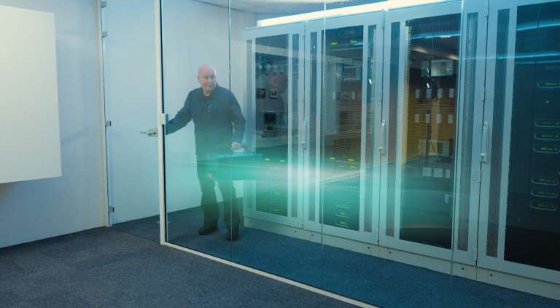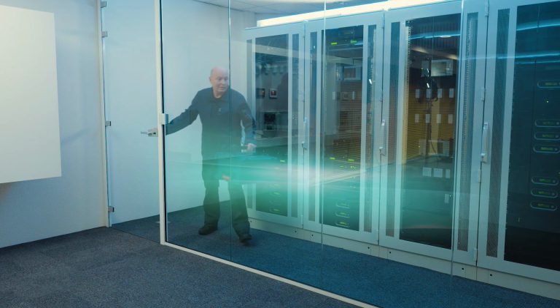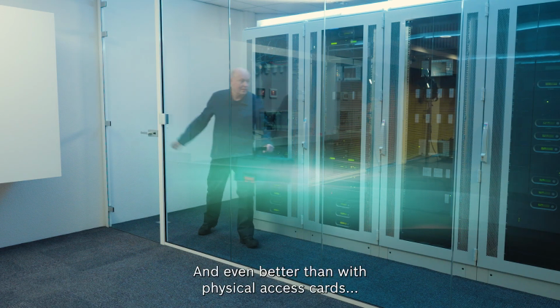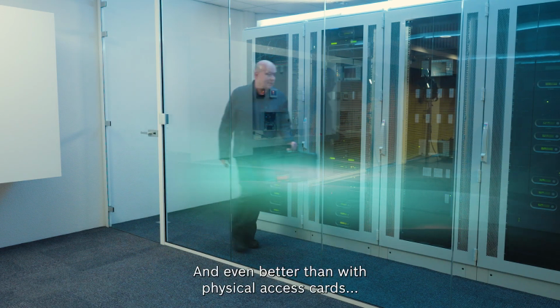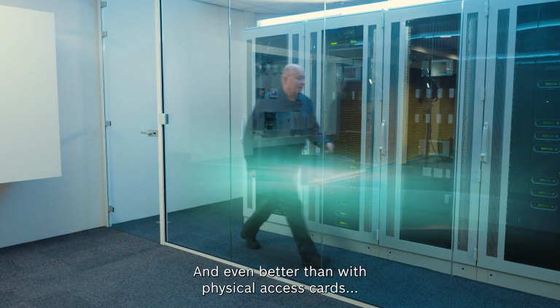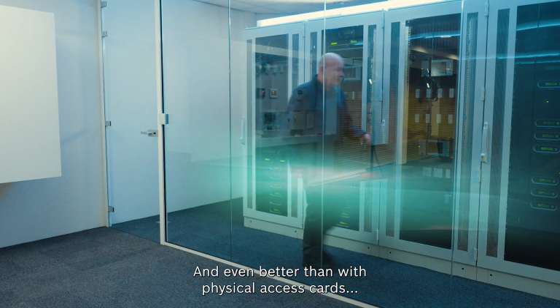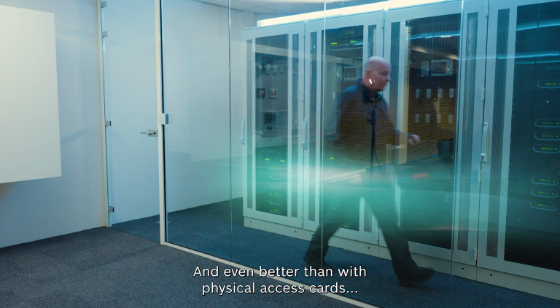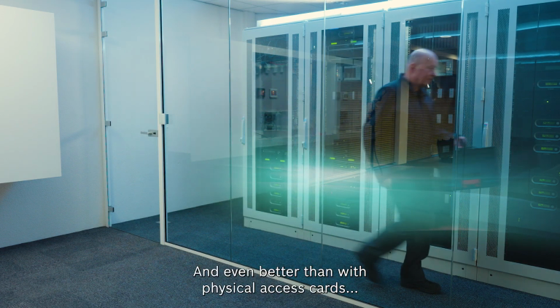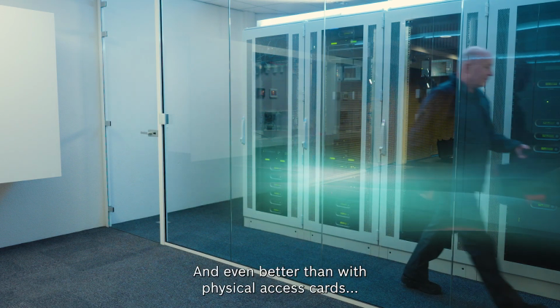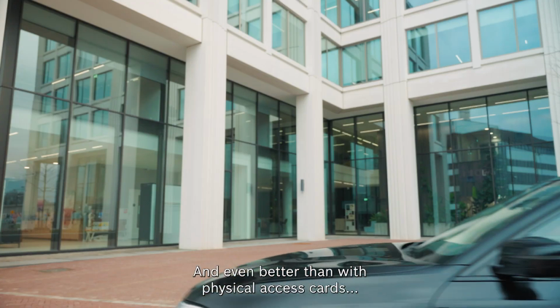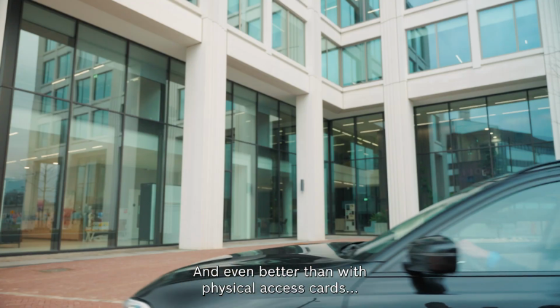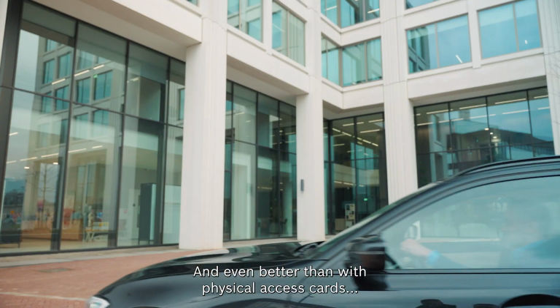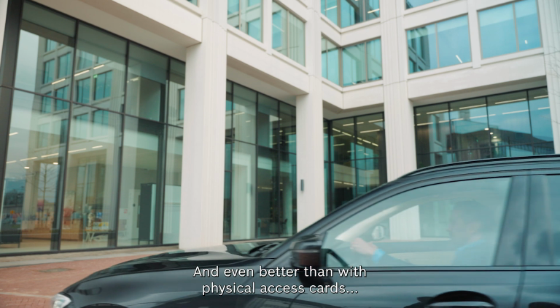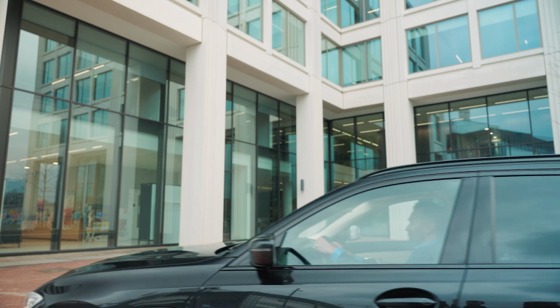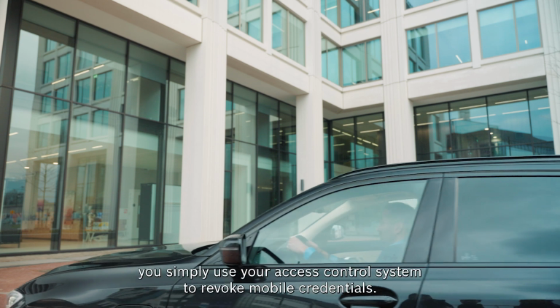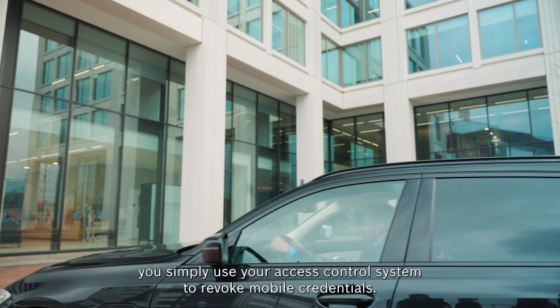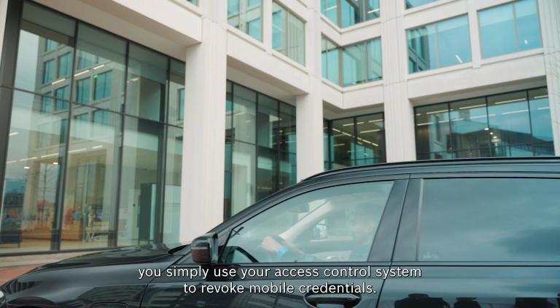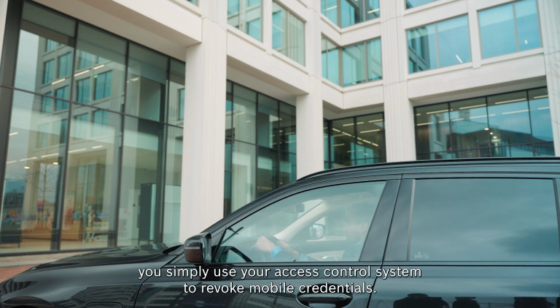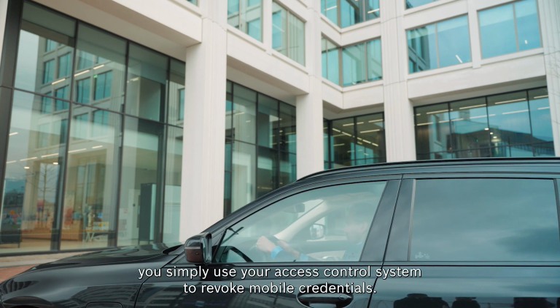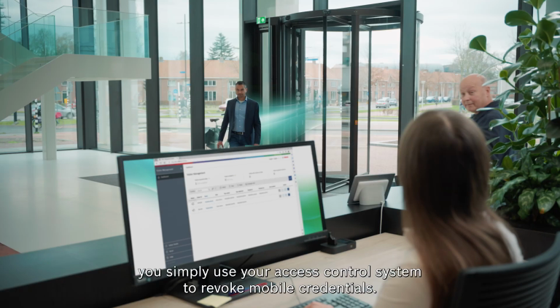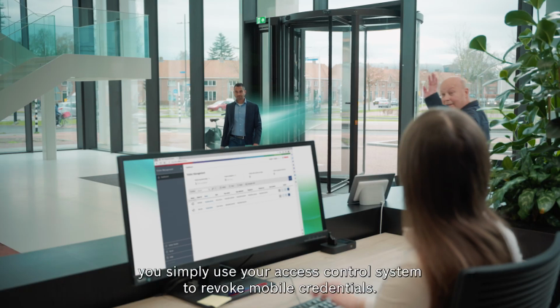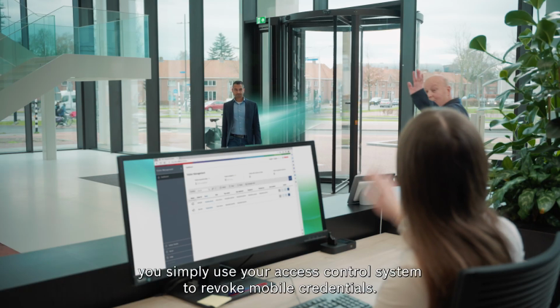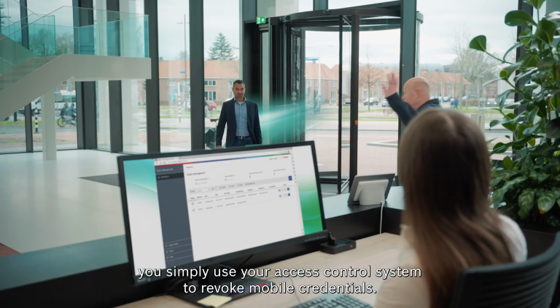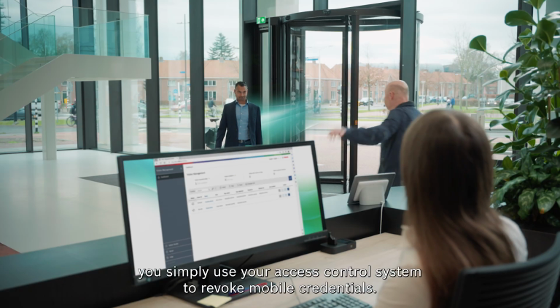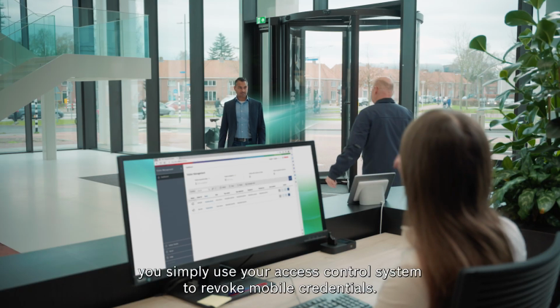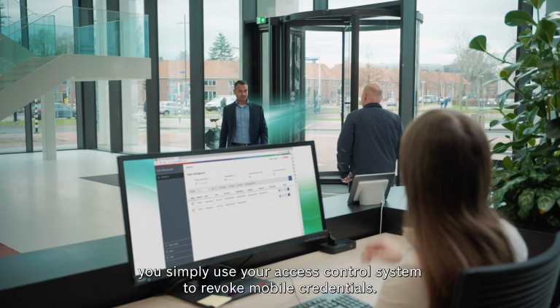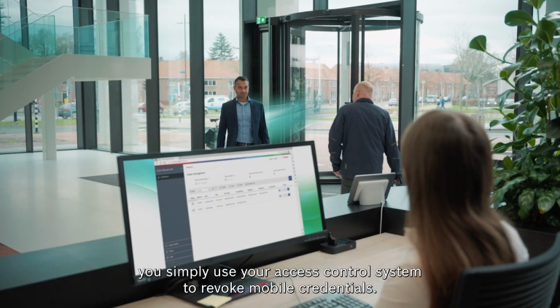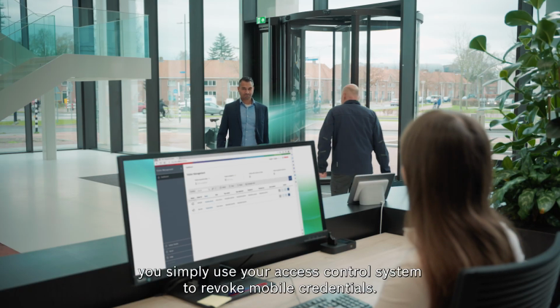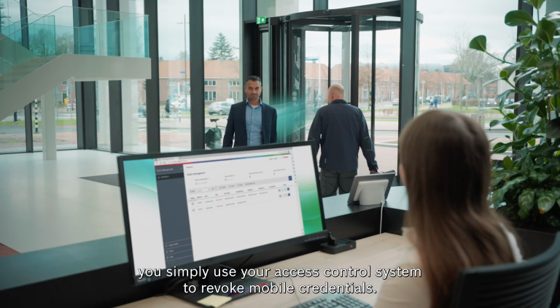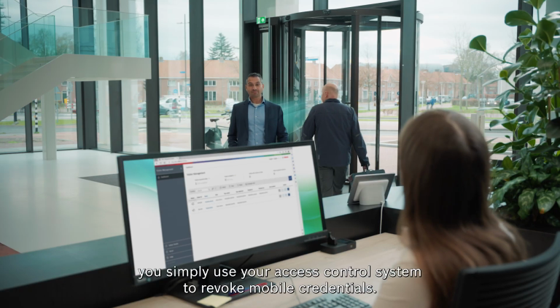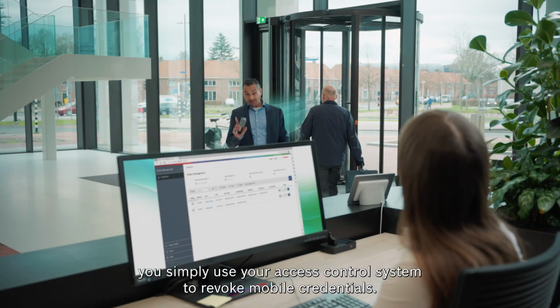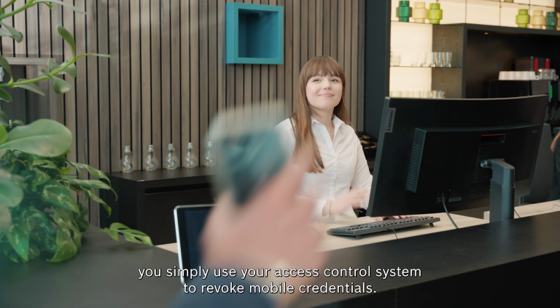And even better than with physical access cards, you simply use your access control system to revoke mobile credentials.